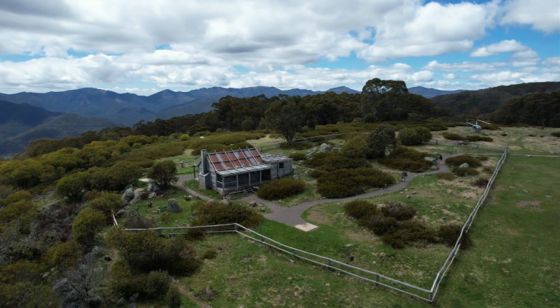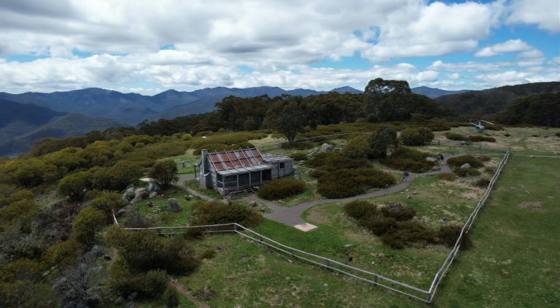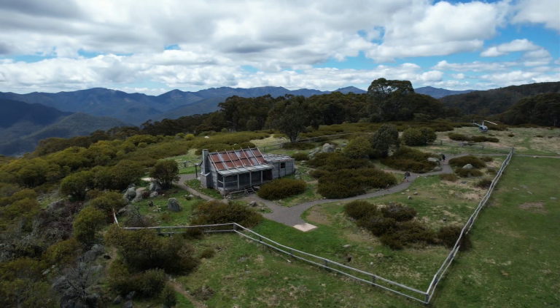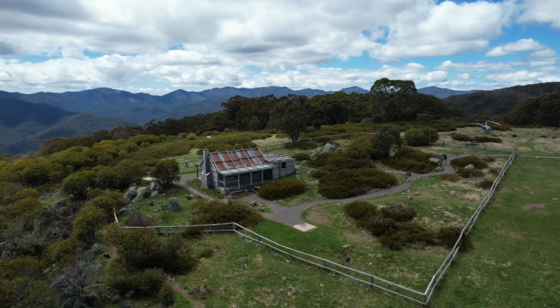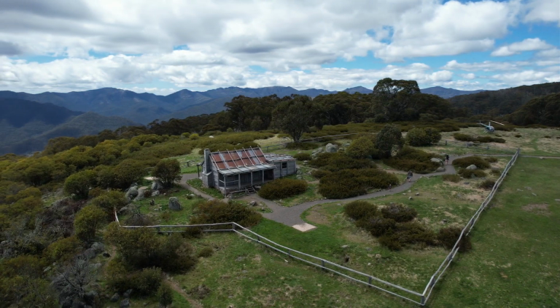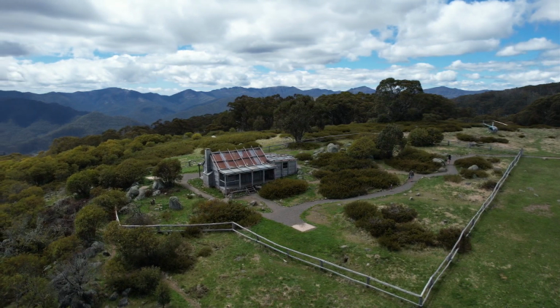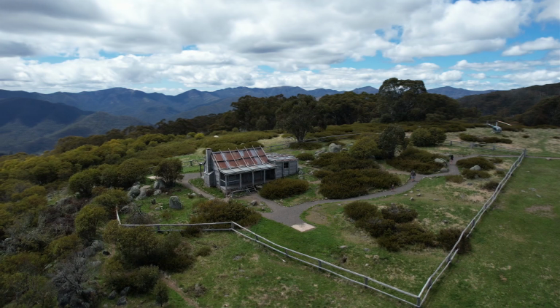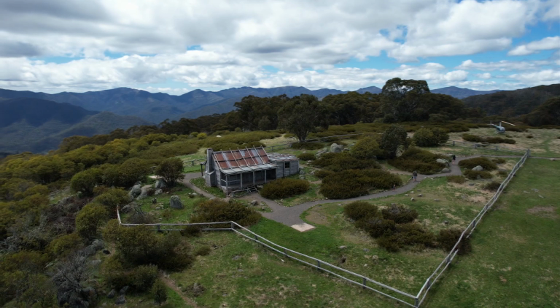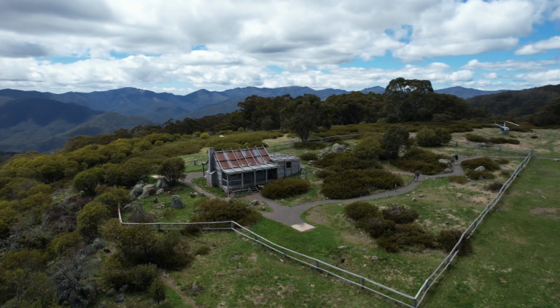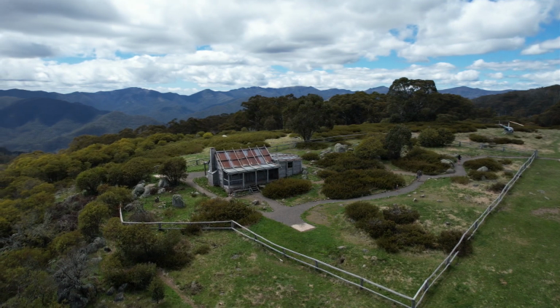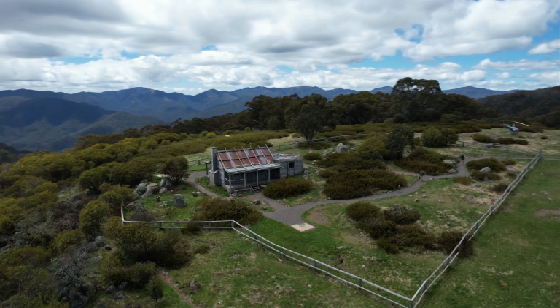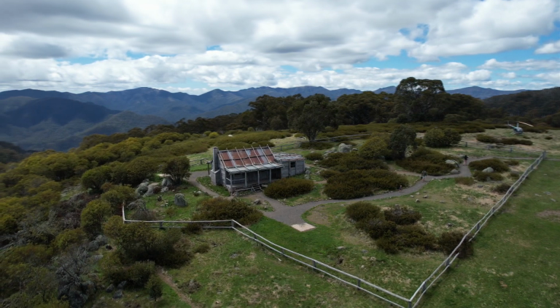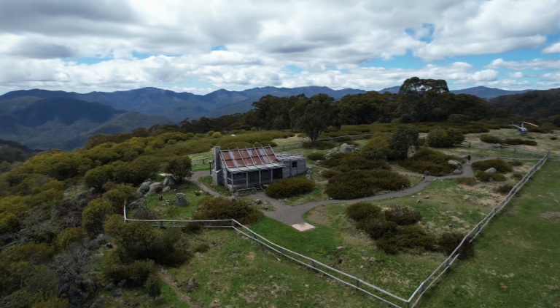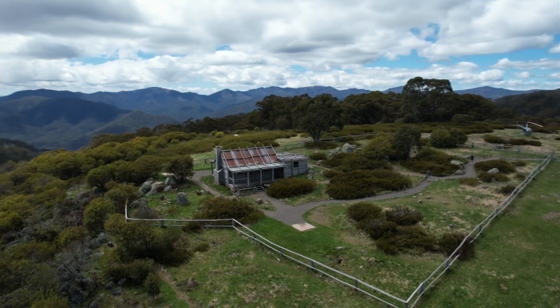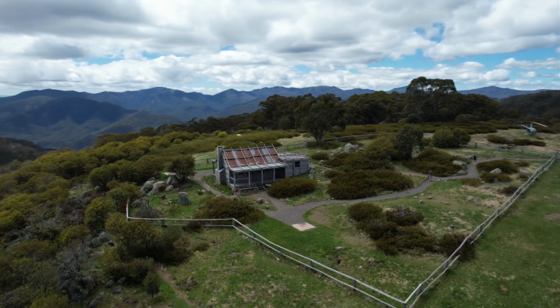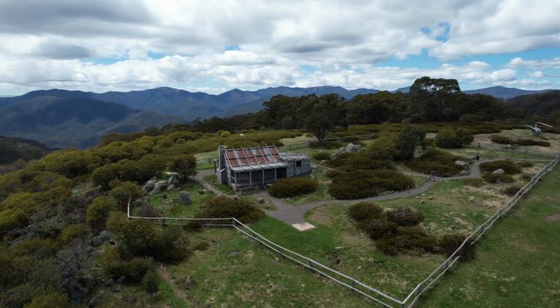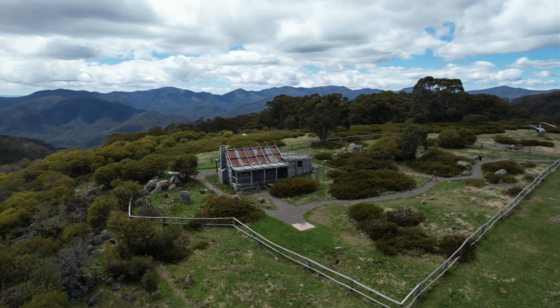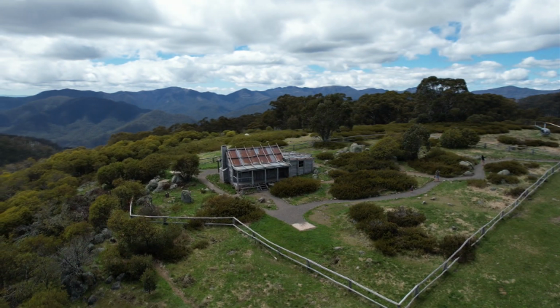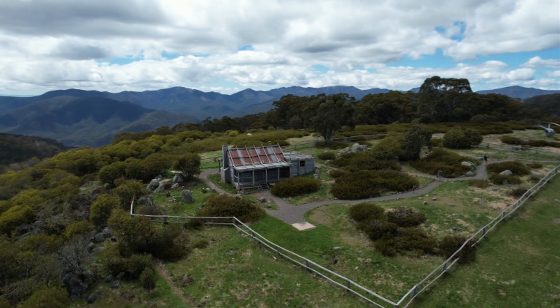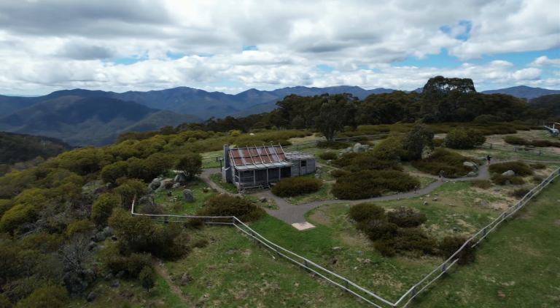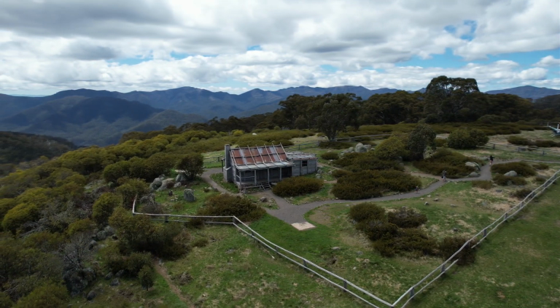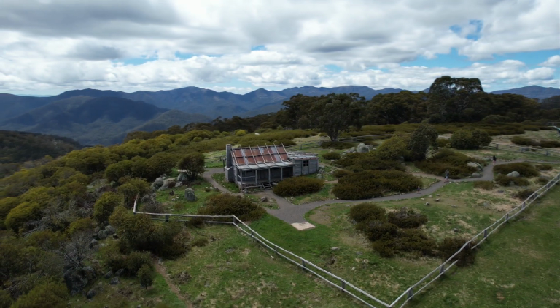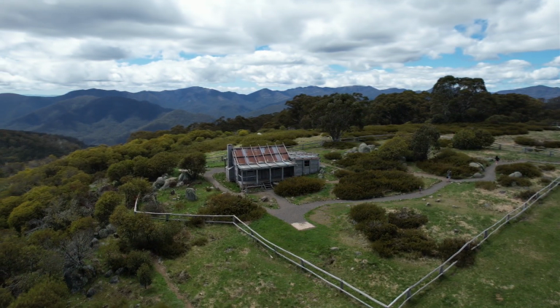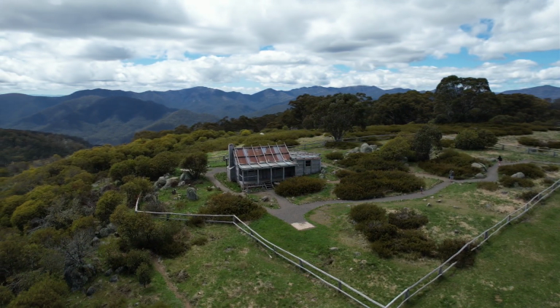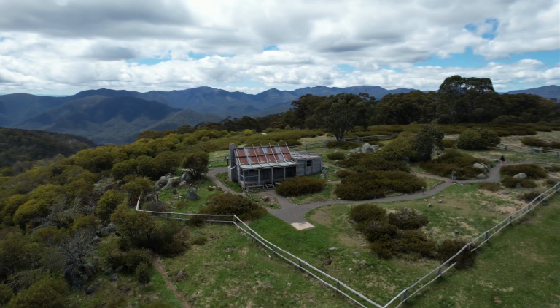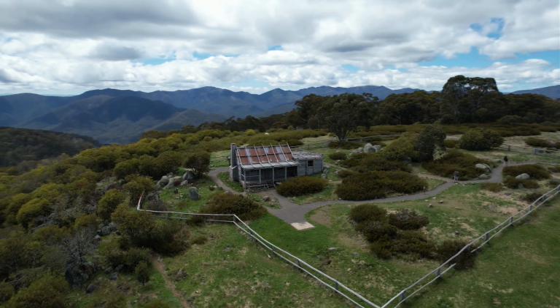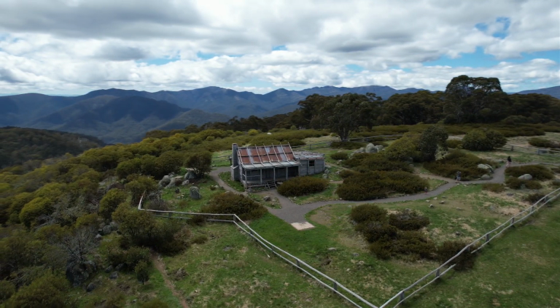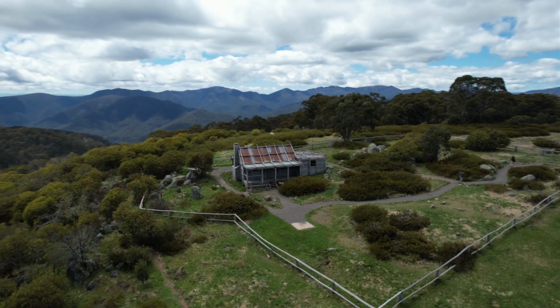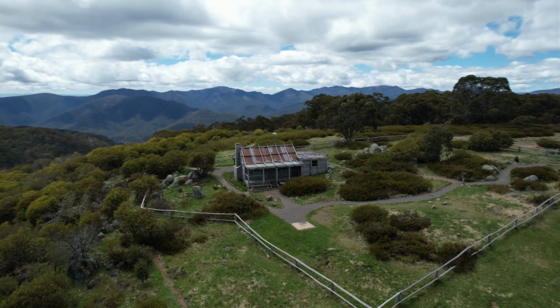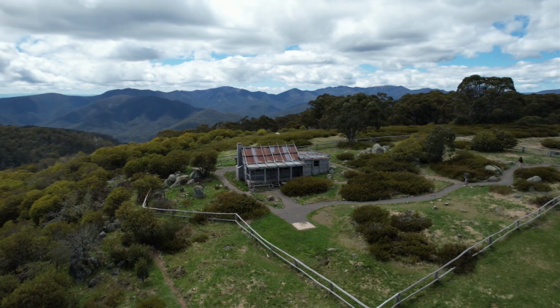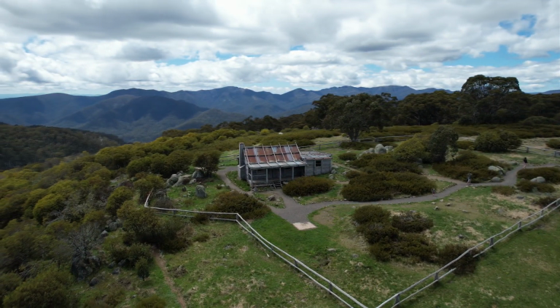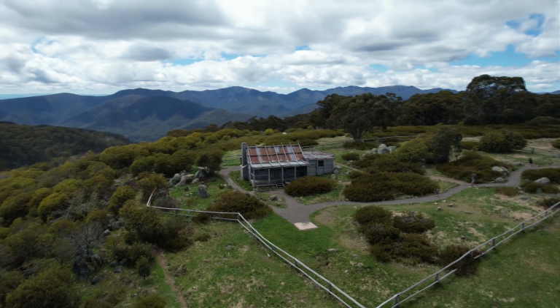So we waited for several weeks to get a fine day to get up here.